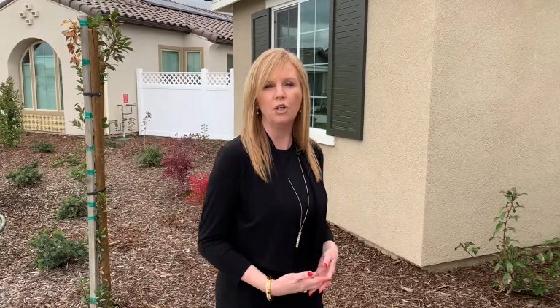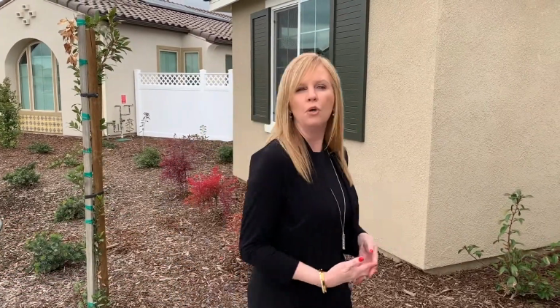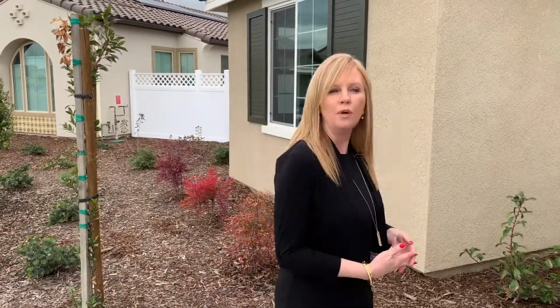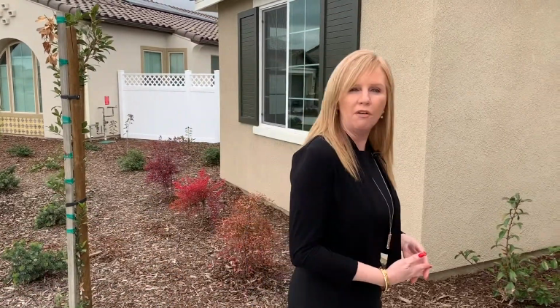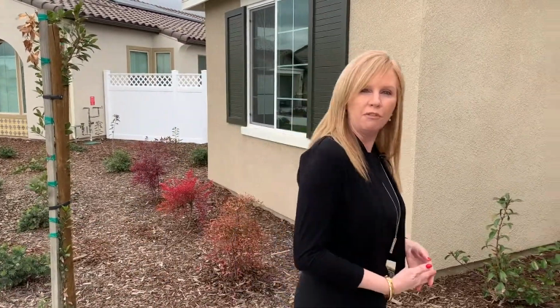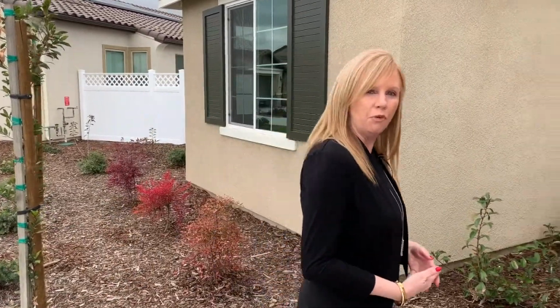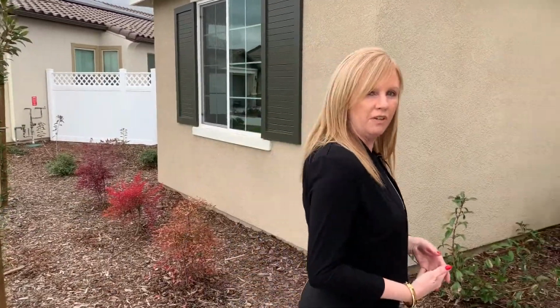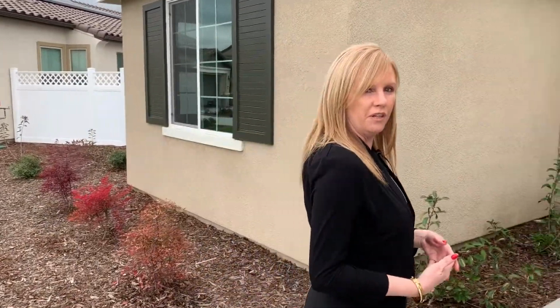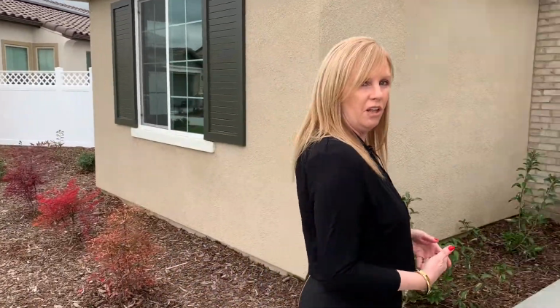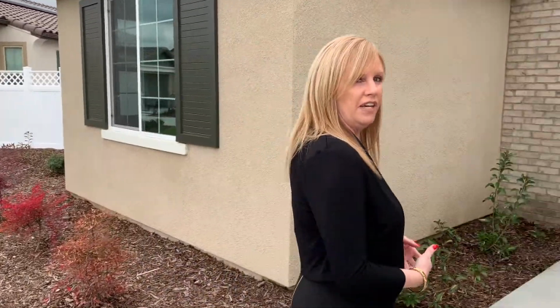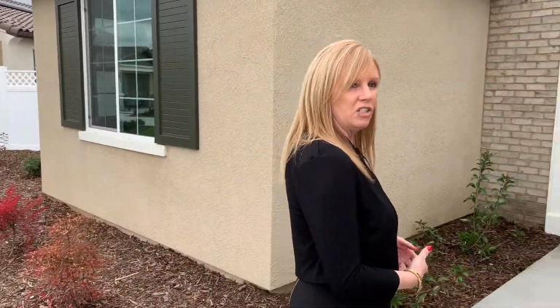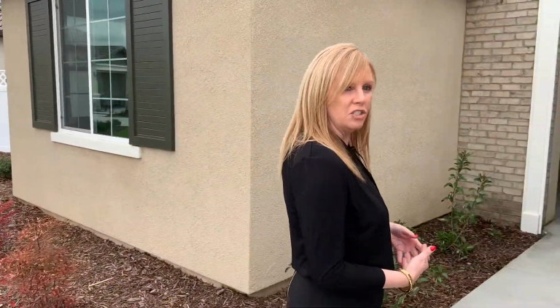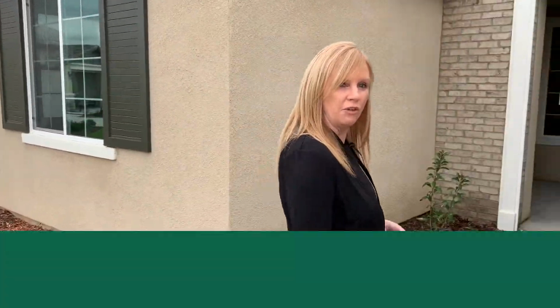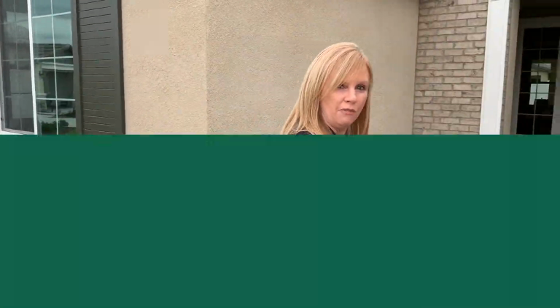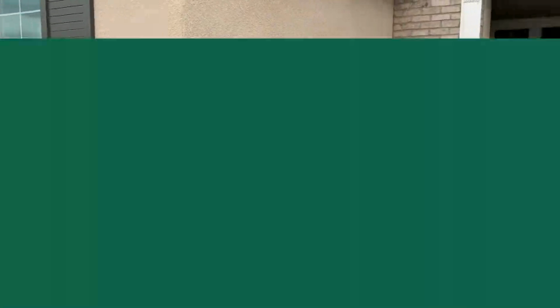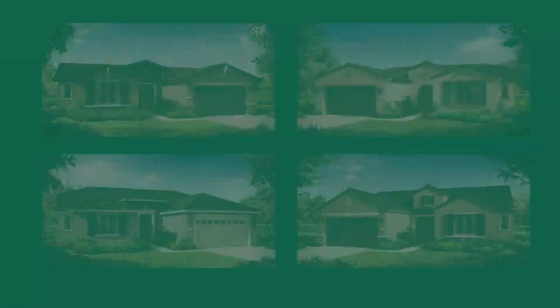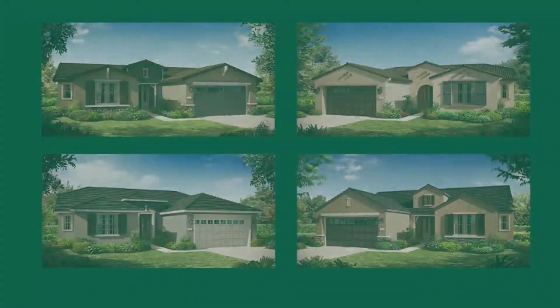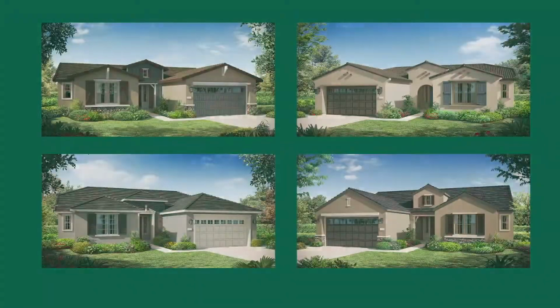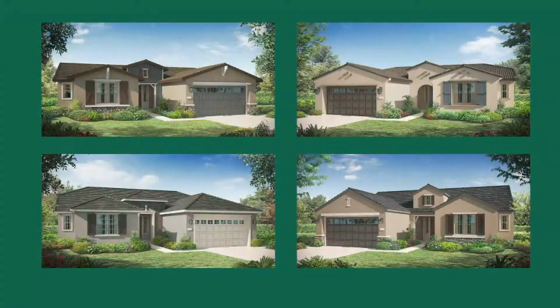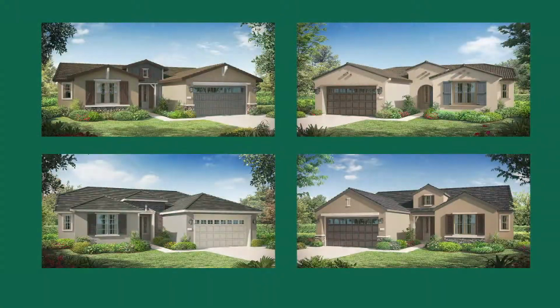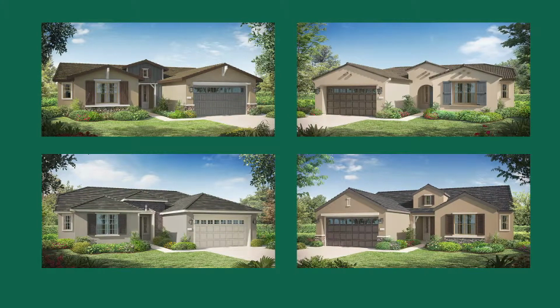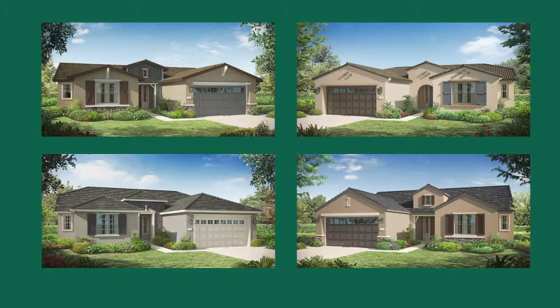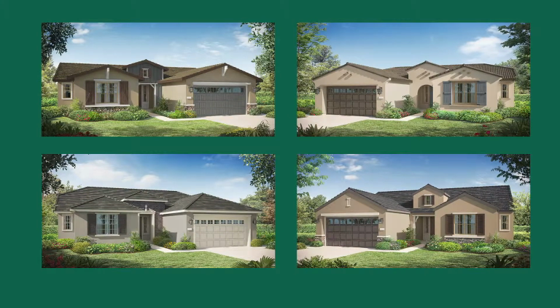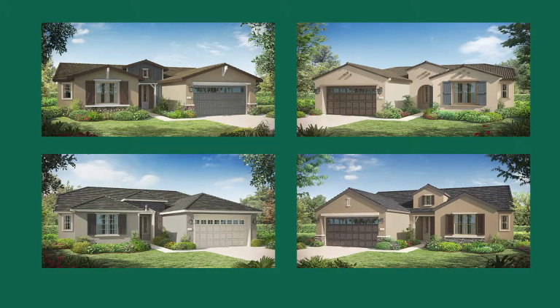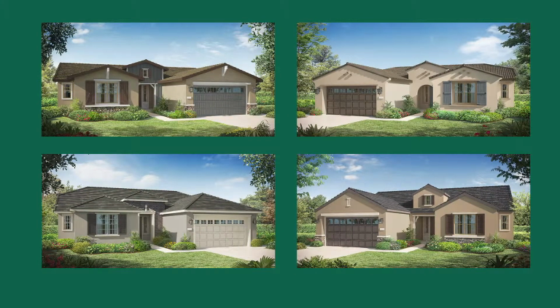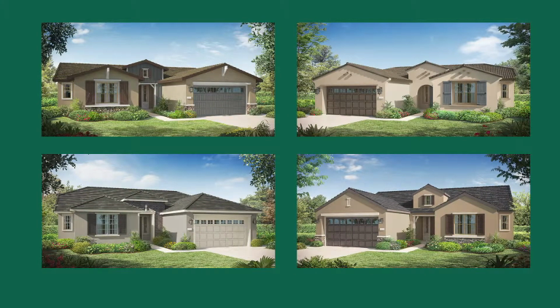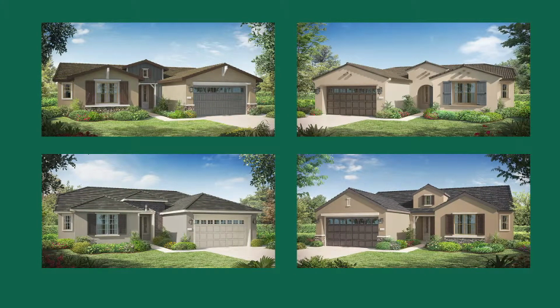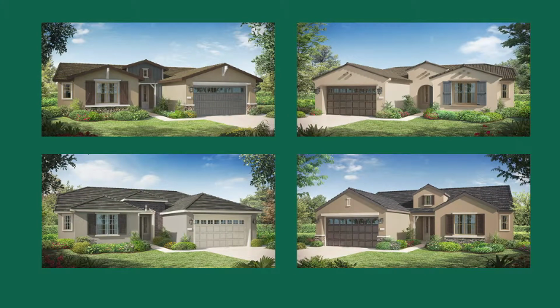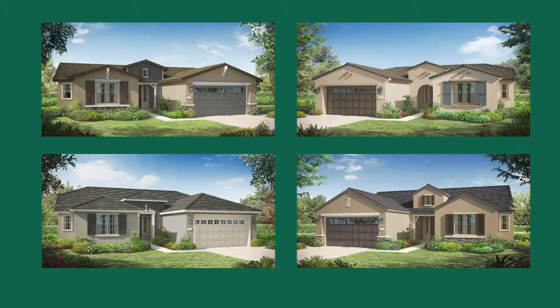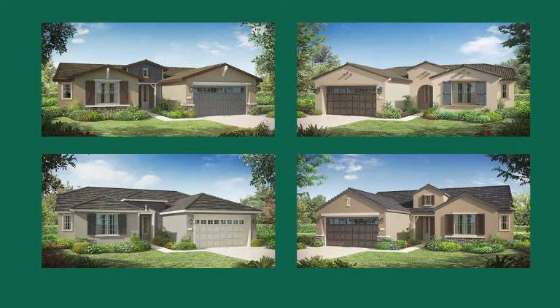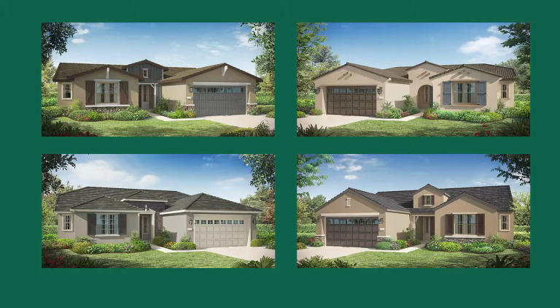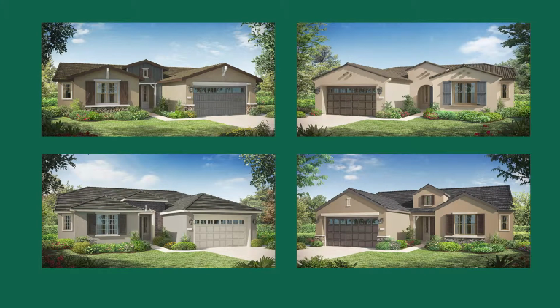We offer four different elevations for every plan. Today you're touring the traditional elevation.